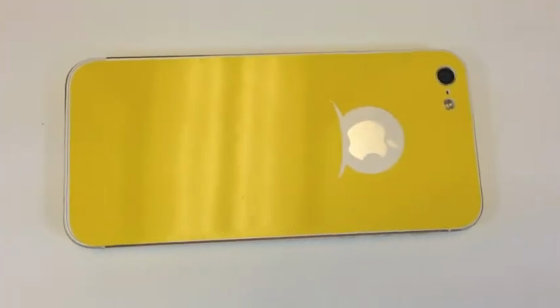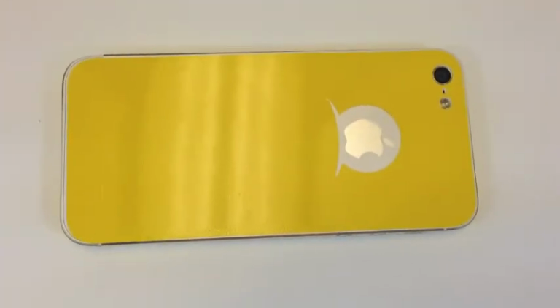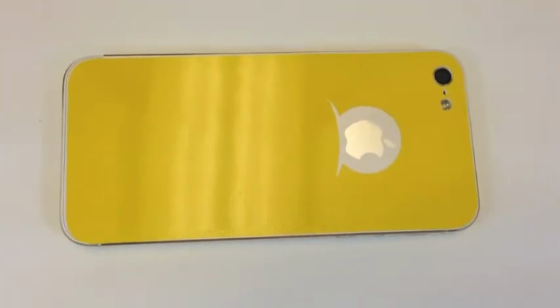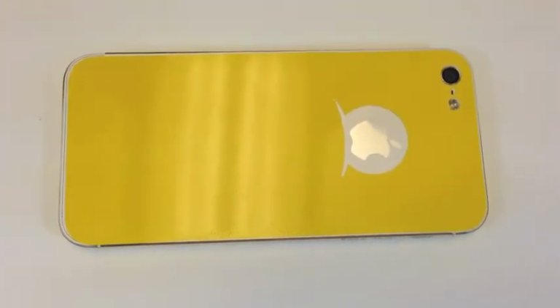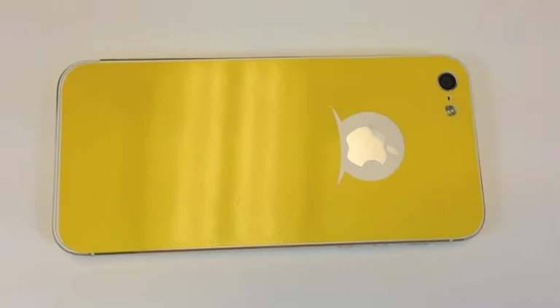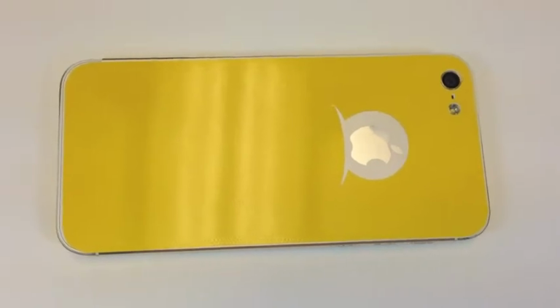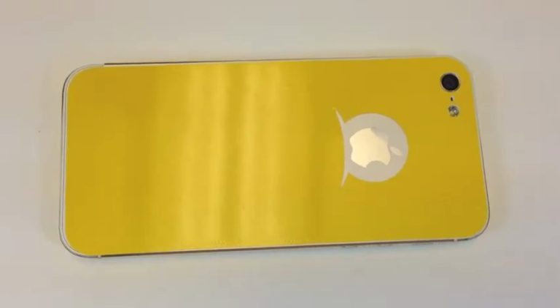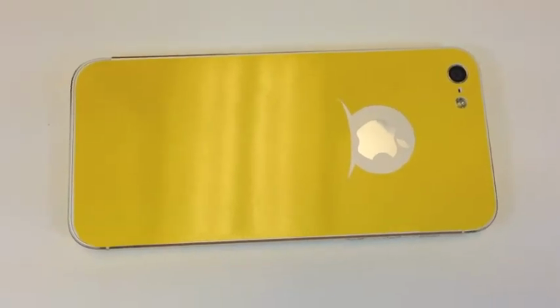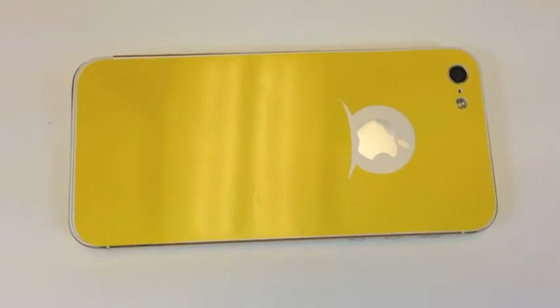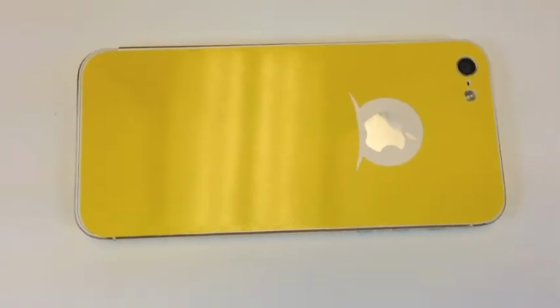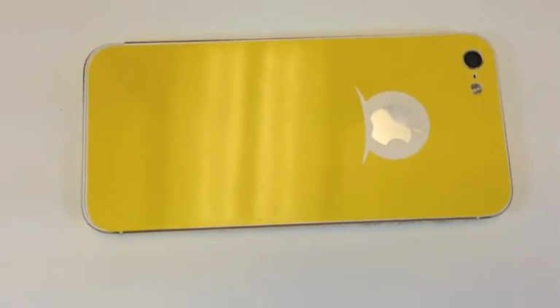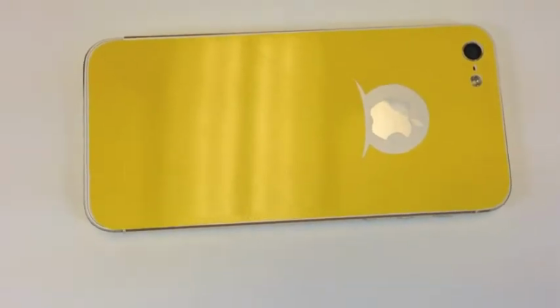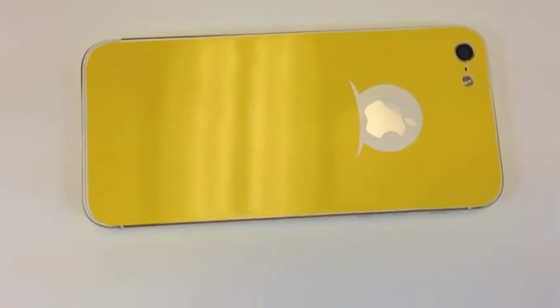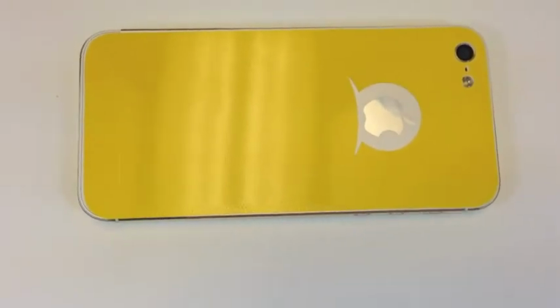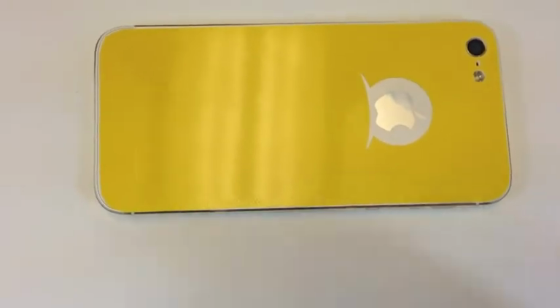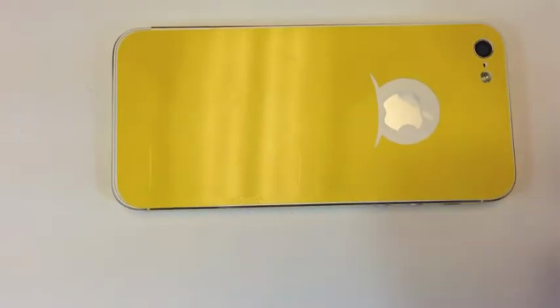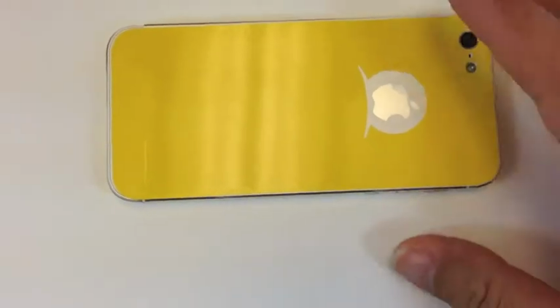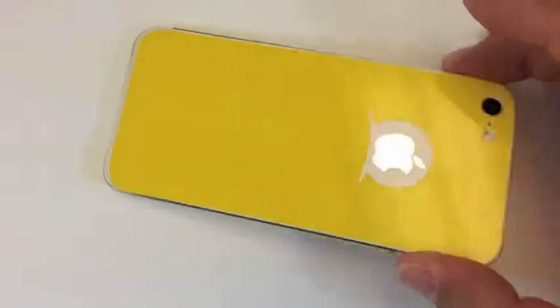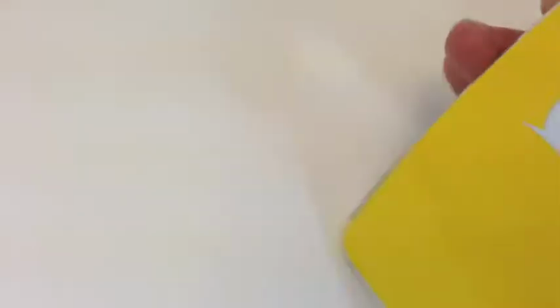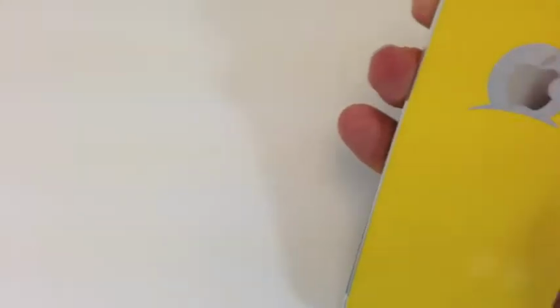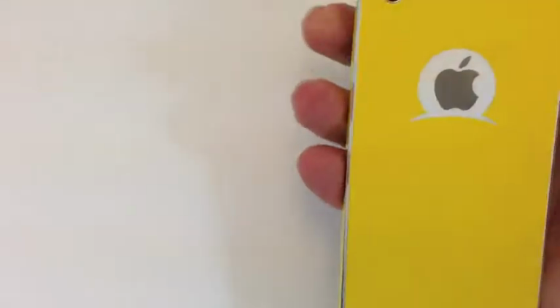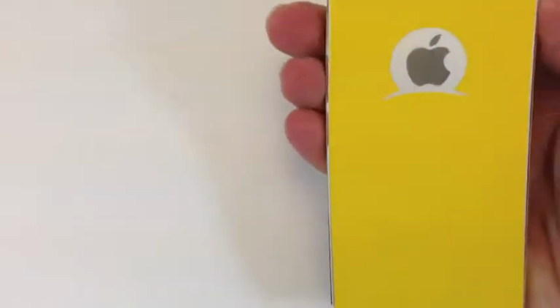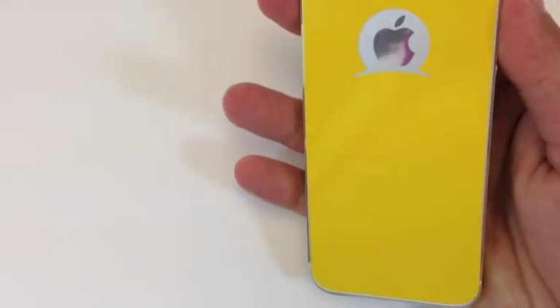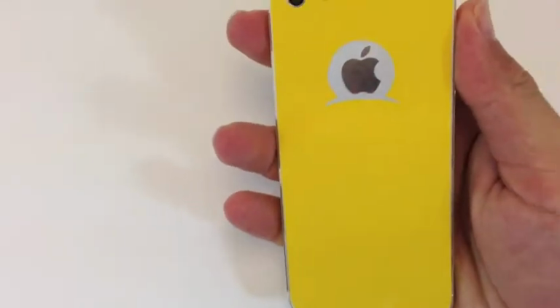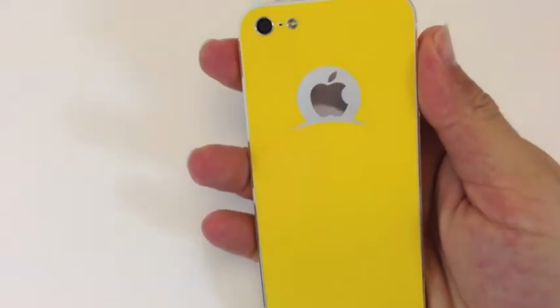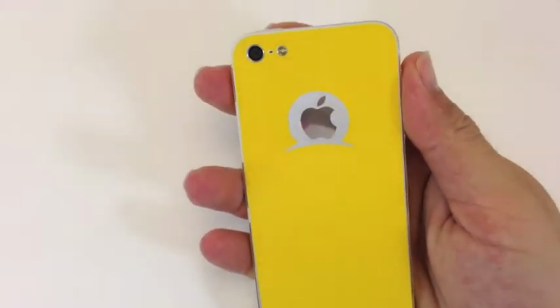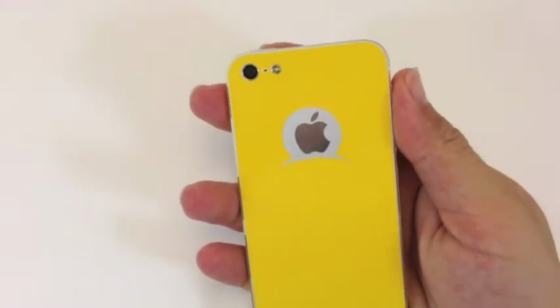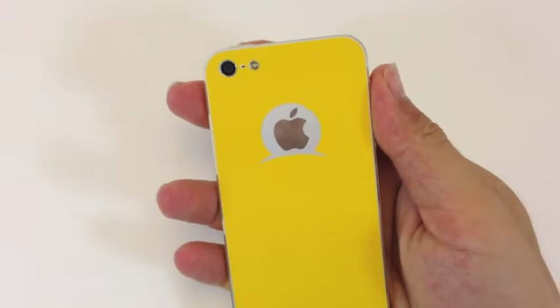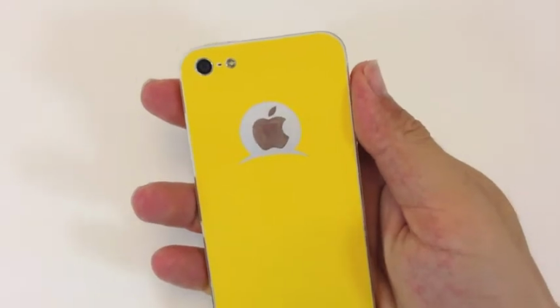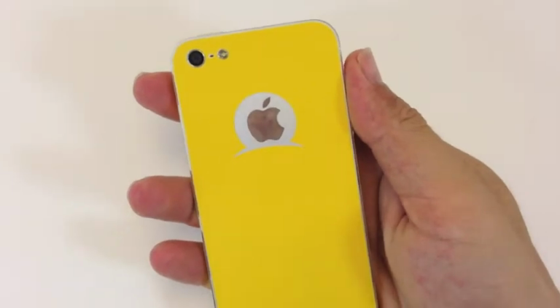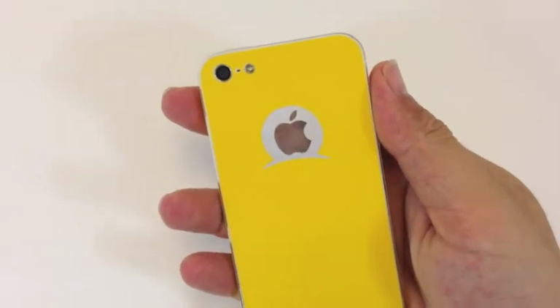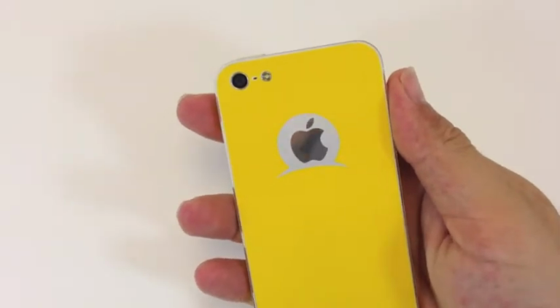Hey guys, today I'm going to show you the new Jello High Gloss Skin for iPhones.